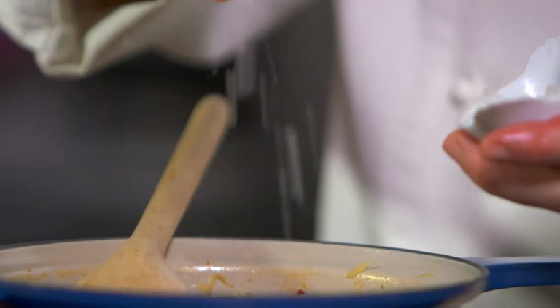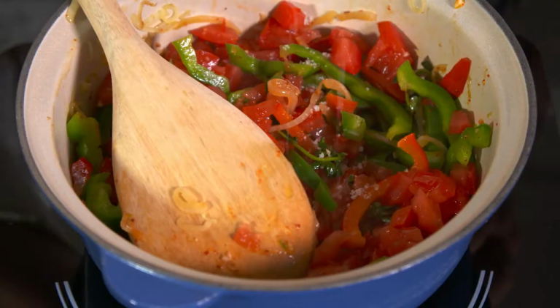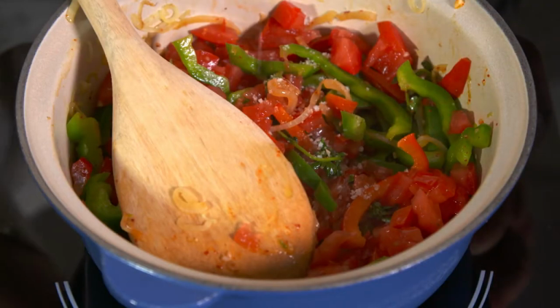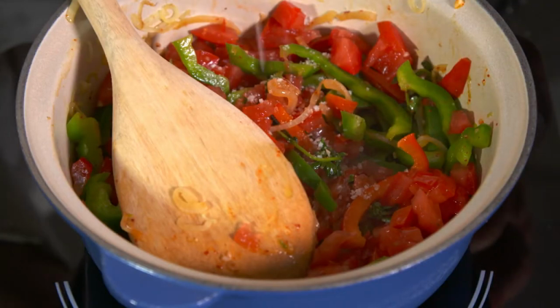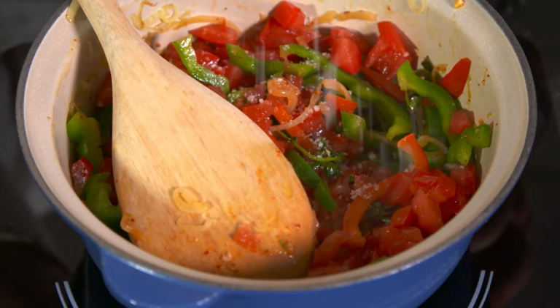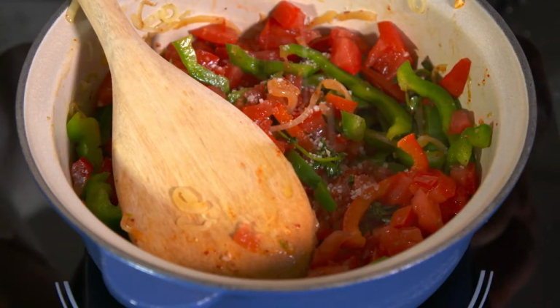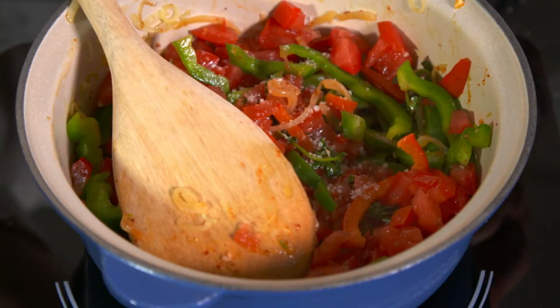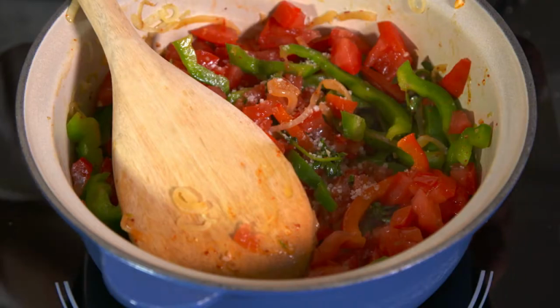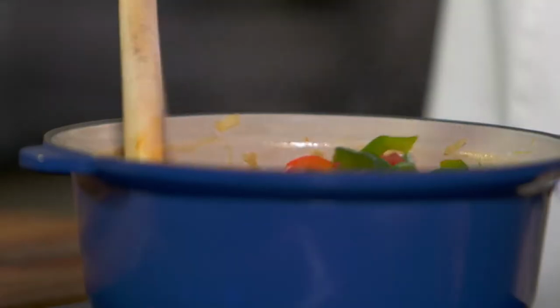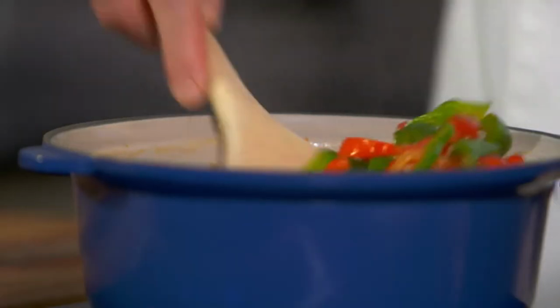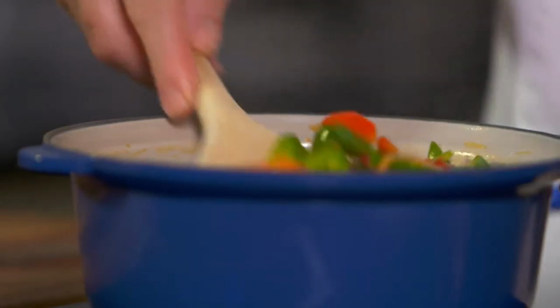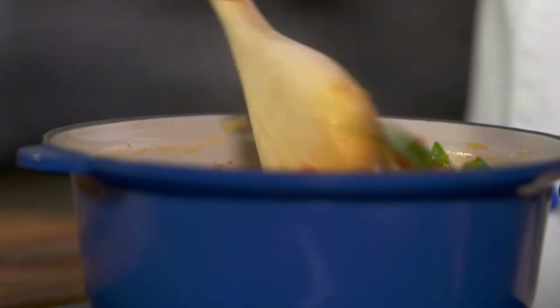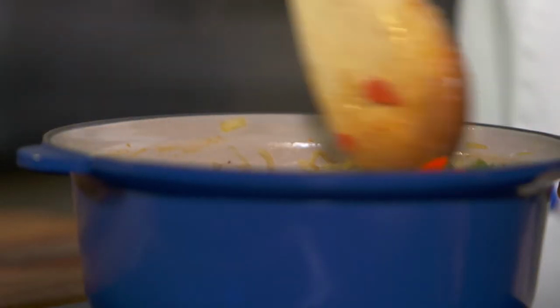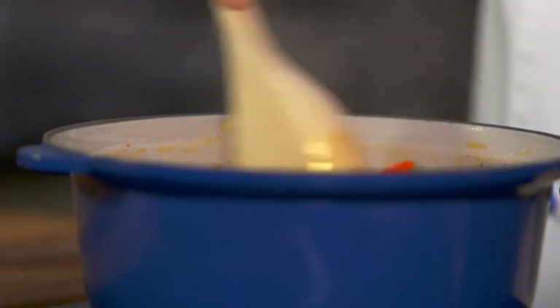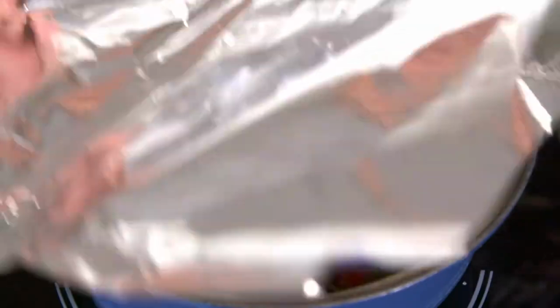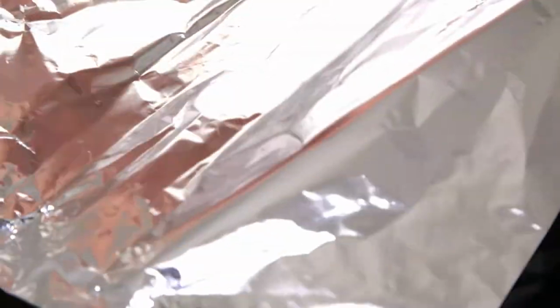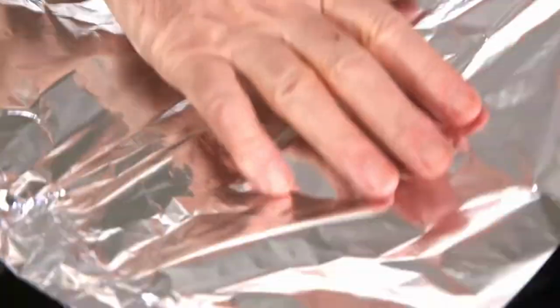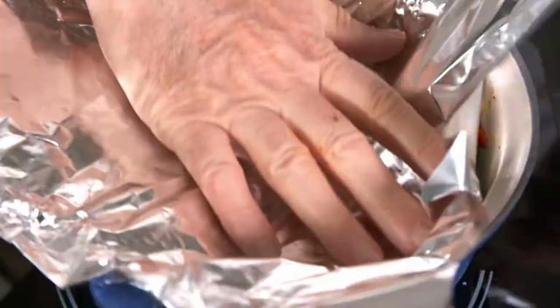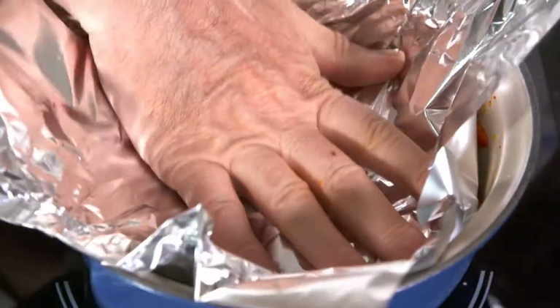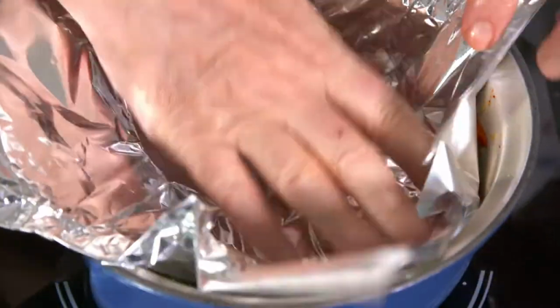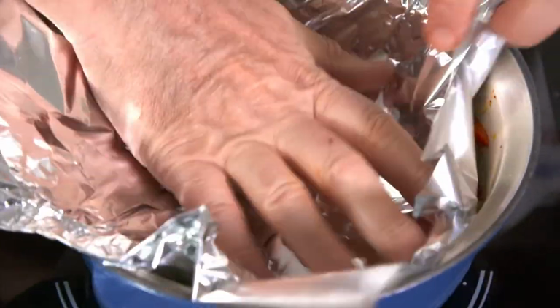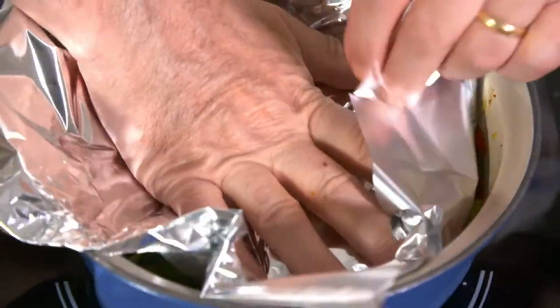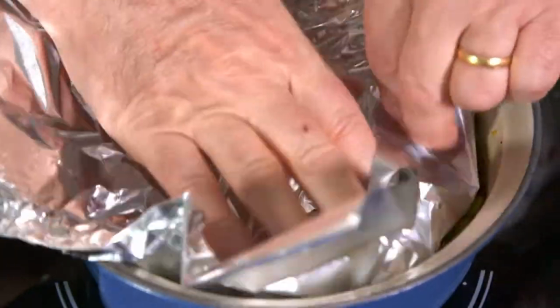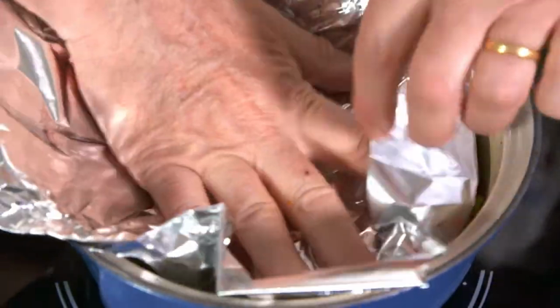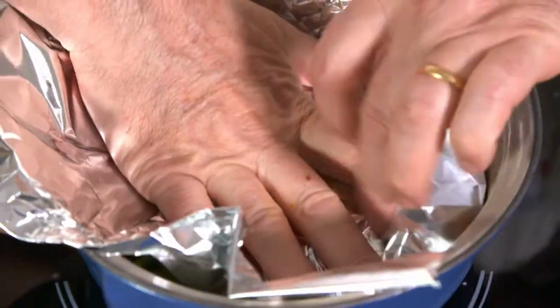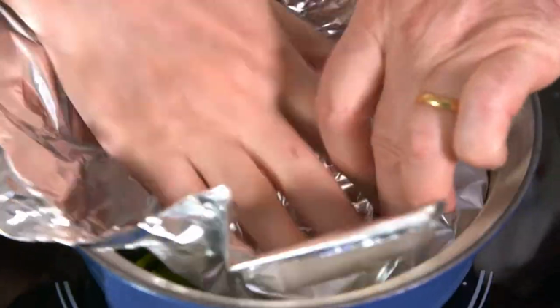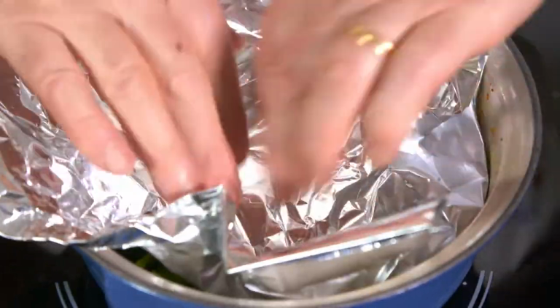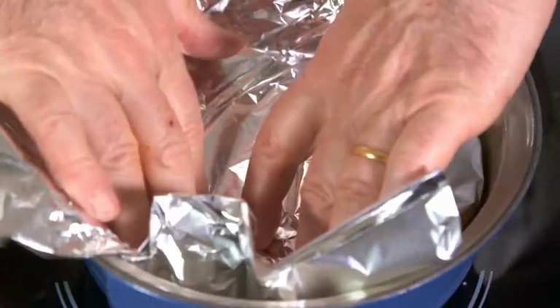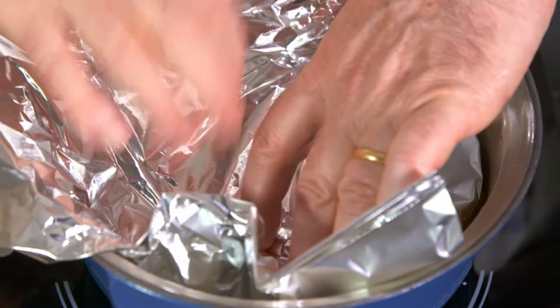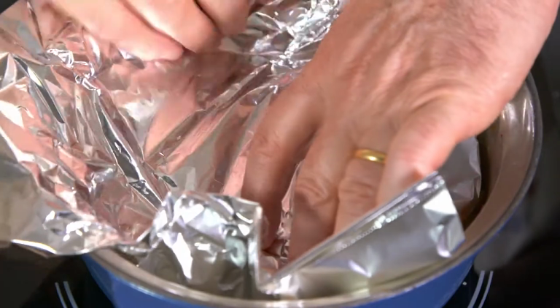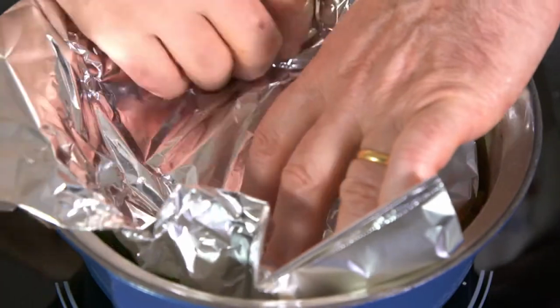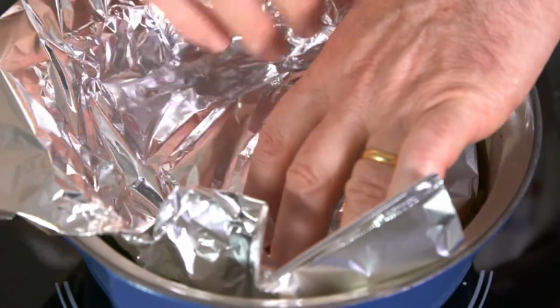Next, I season with salt, stir well, cover with foil, and cook on low heat for 20 minutes.